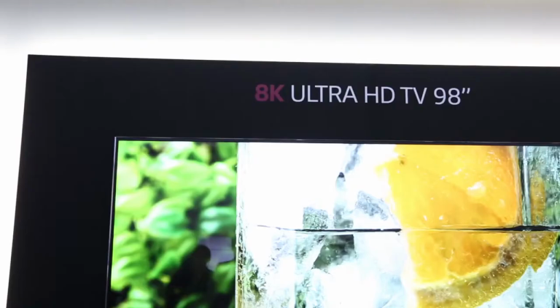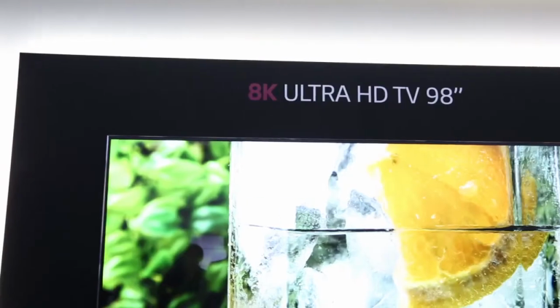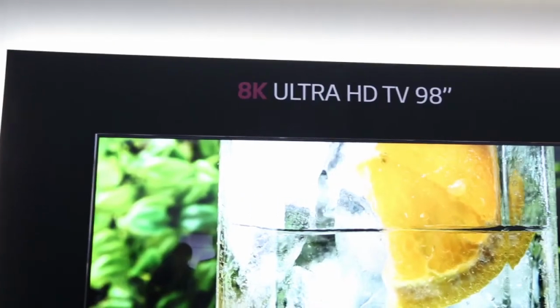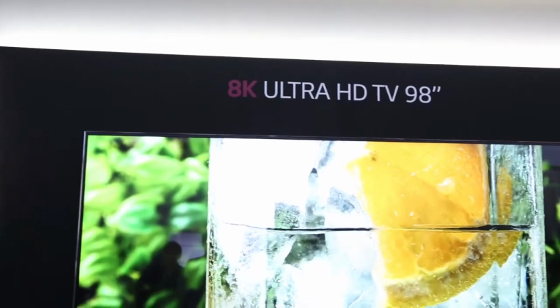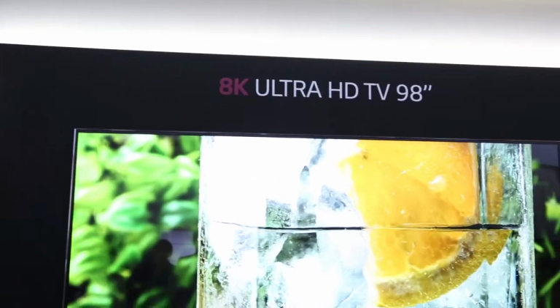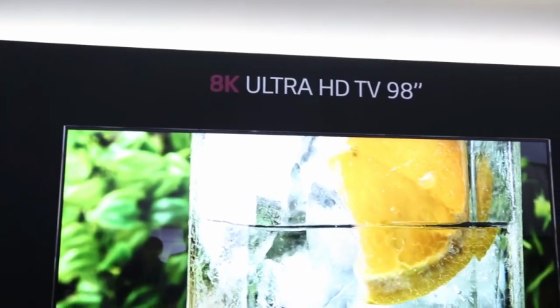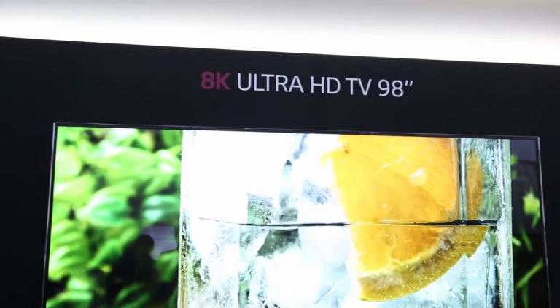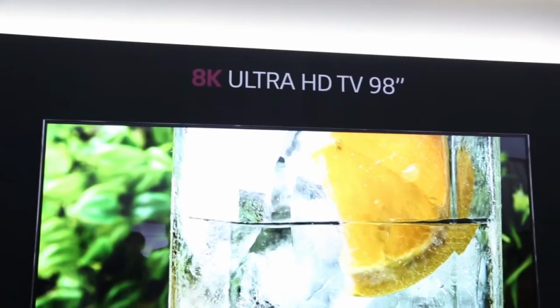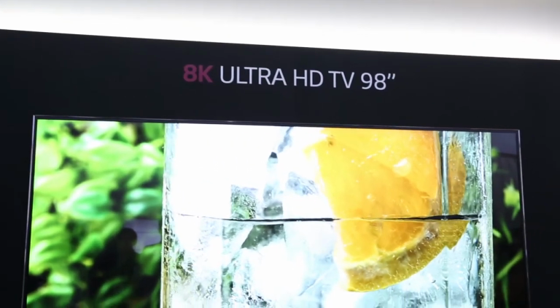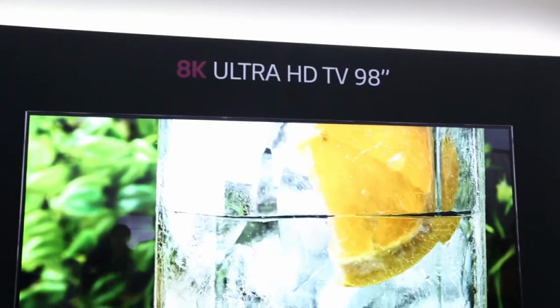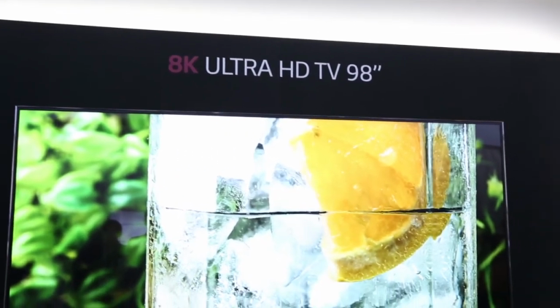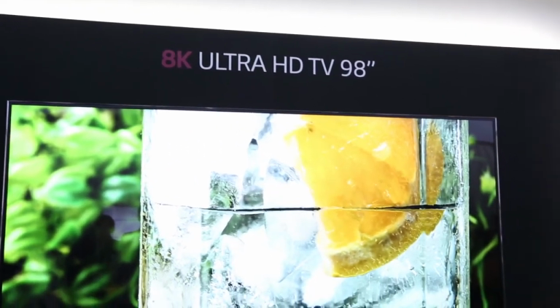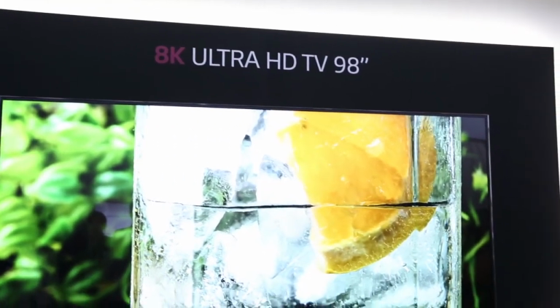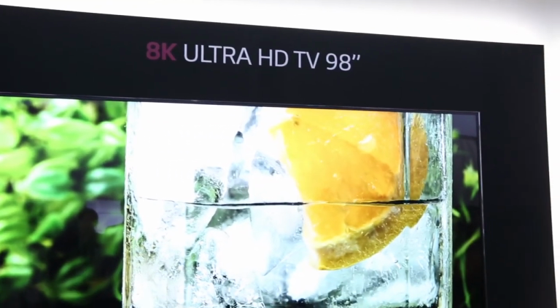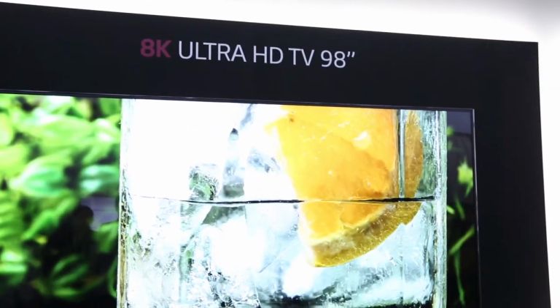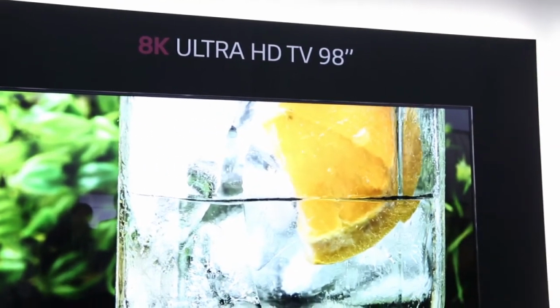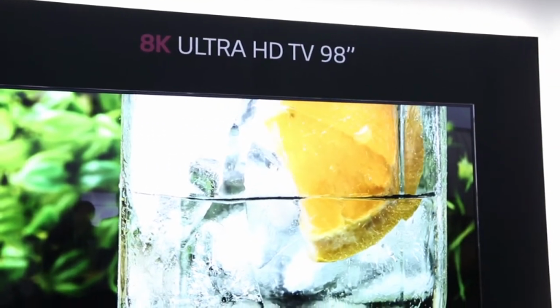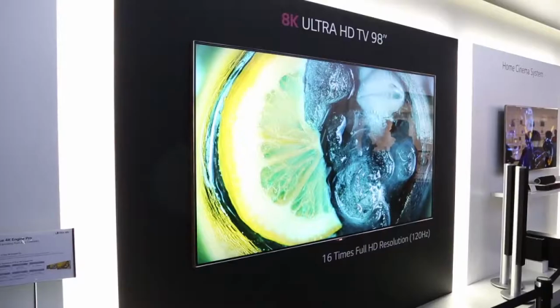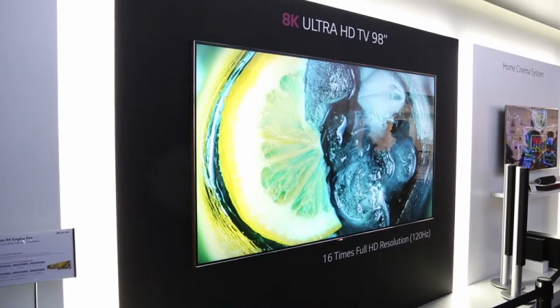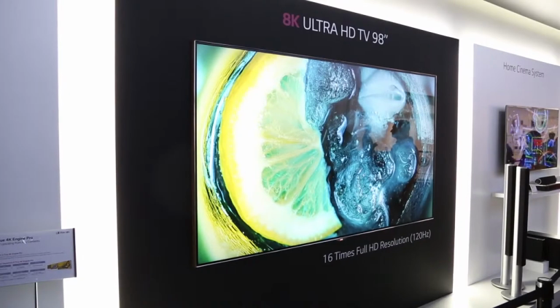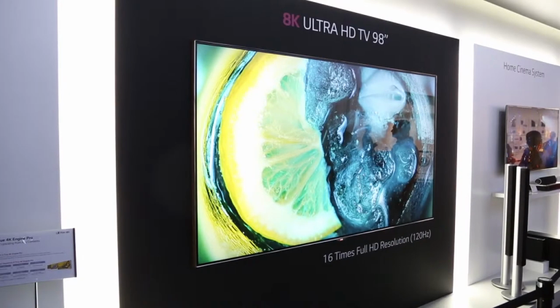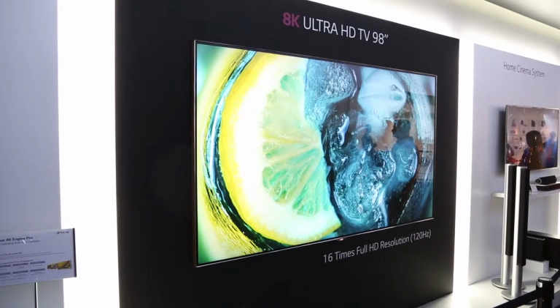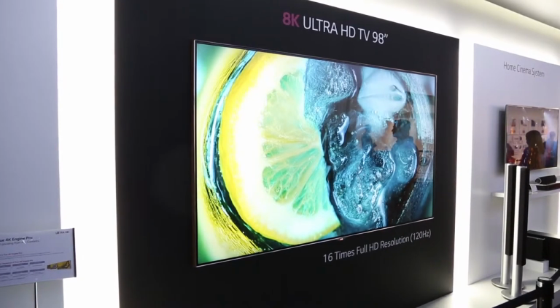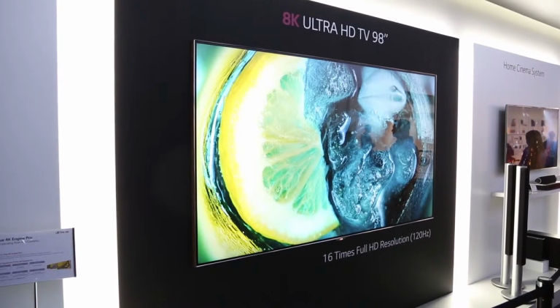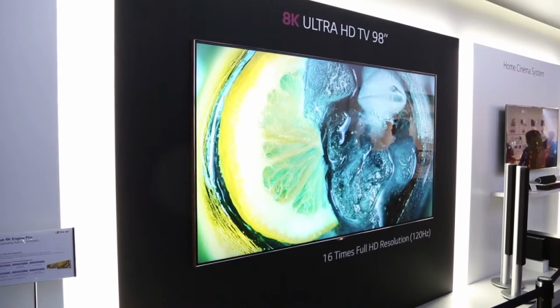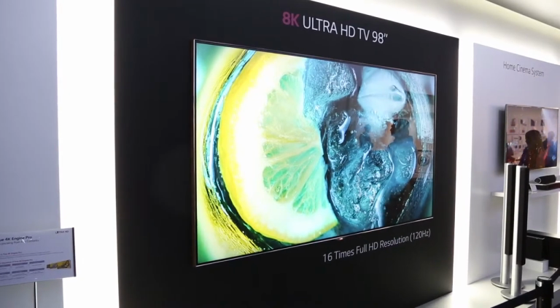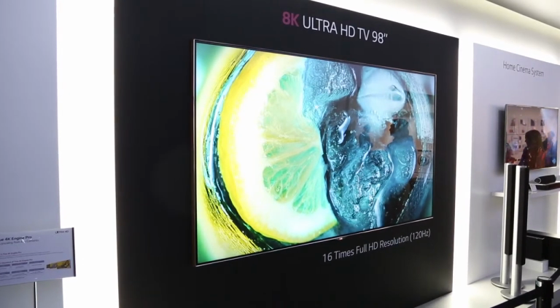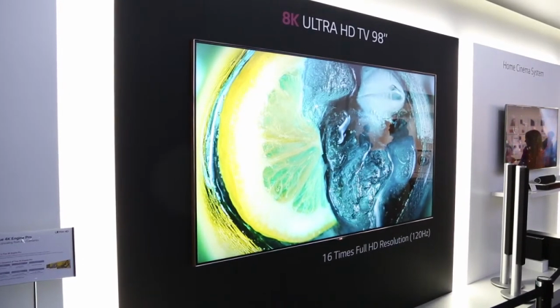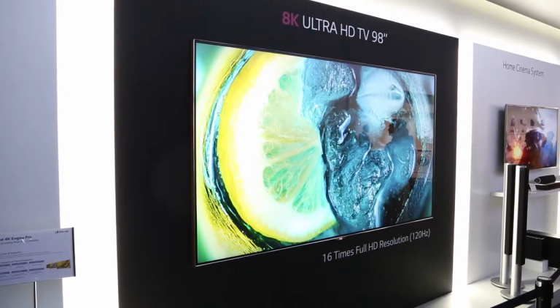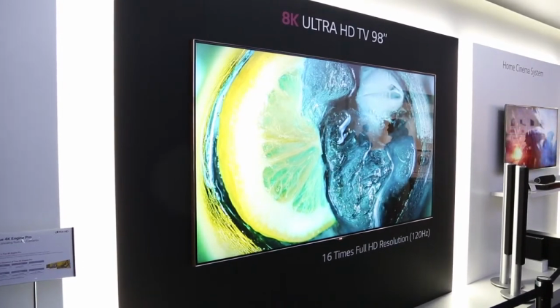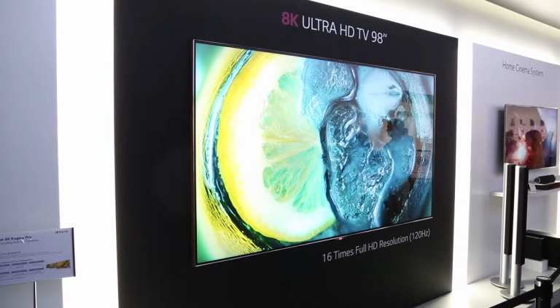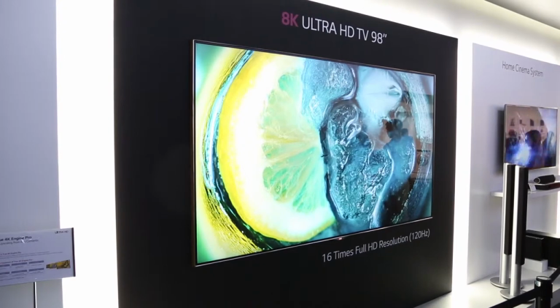Meanwhile, this 98-inch beast of a prototype TV was demonstrating future 8K capabilities.